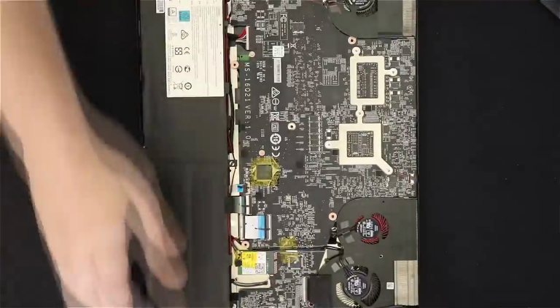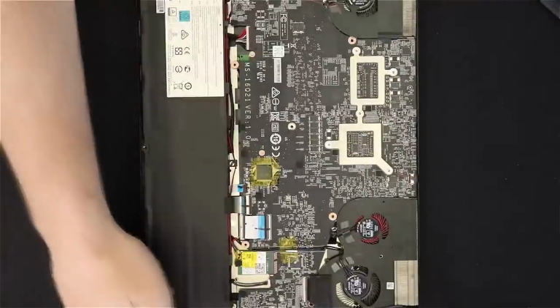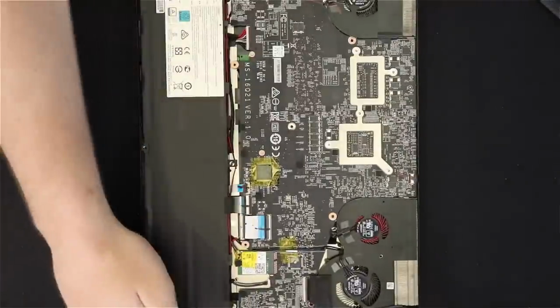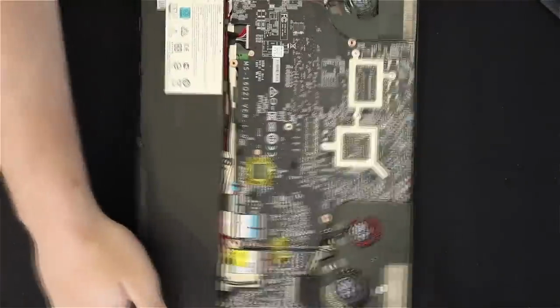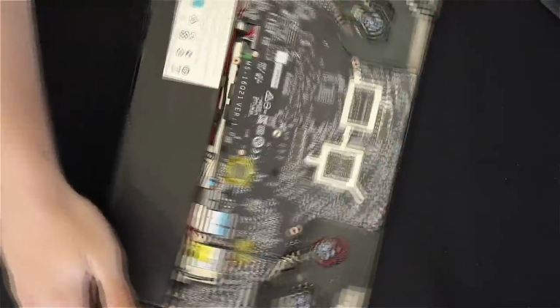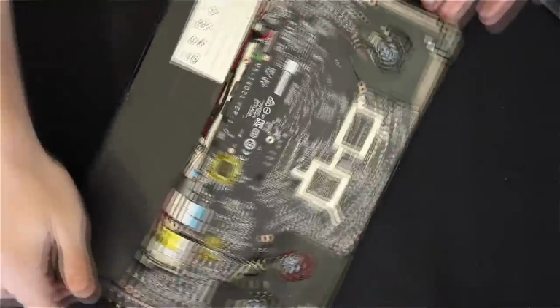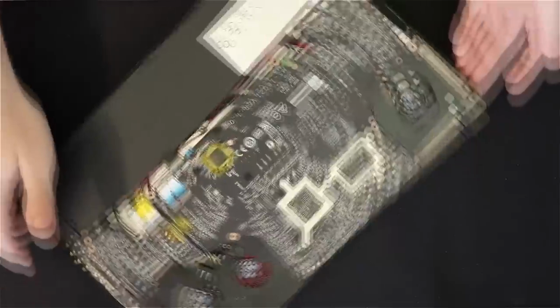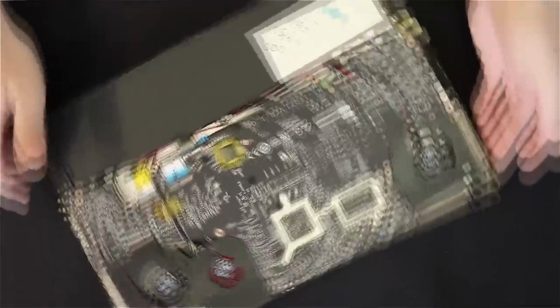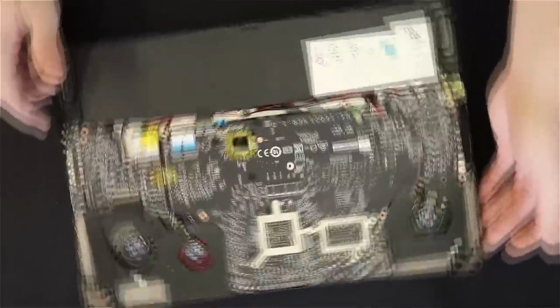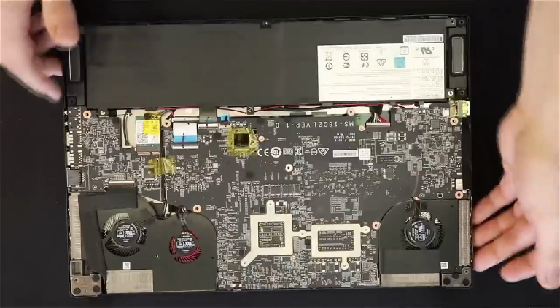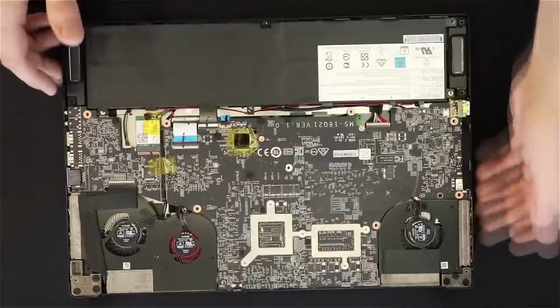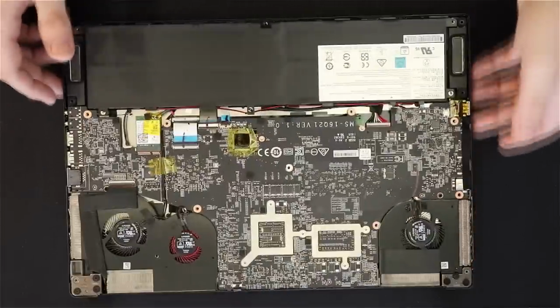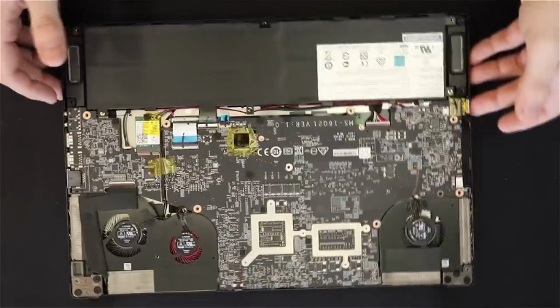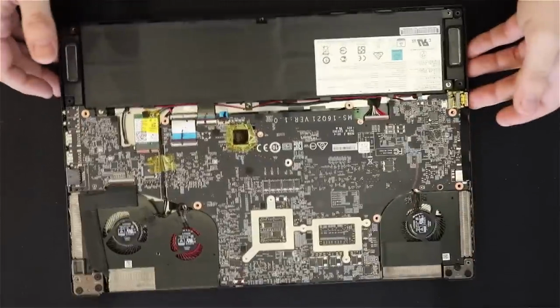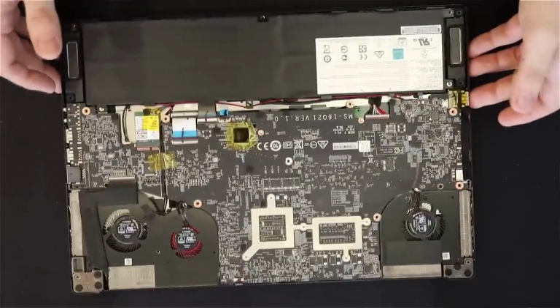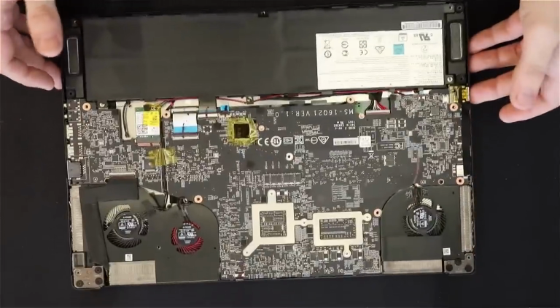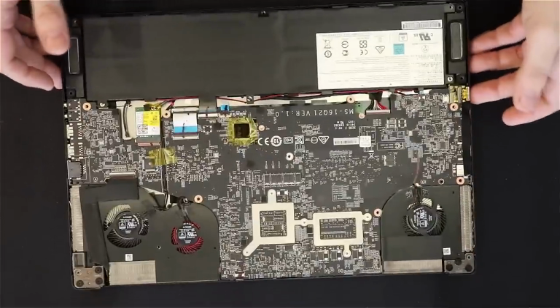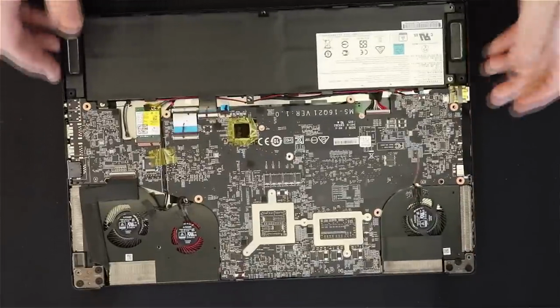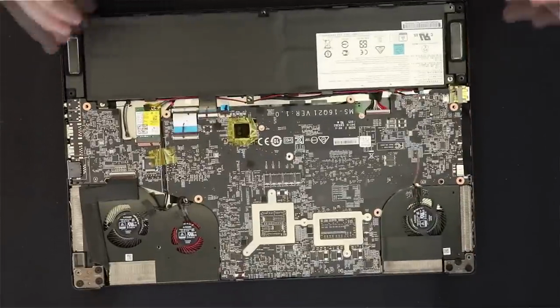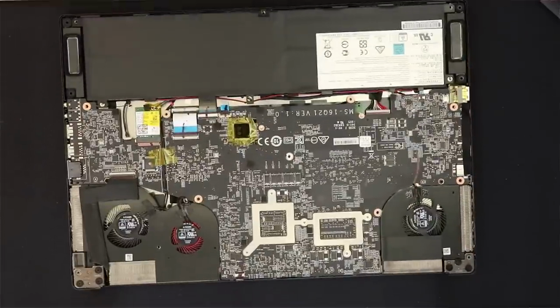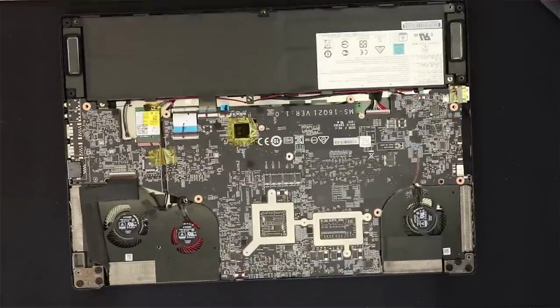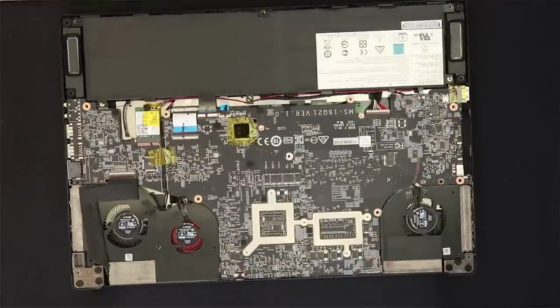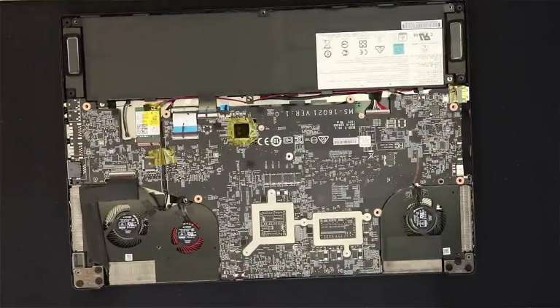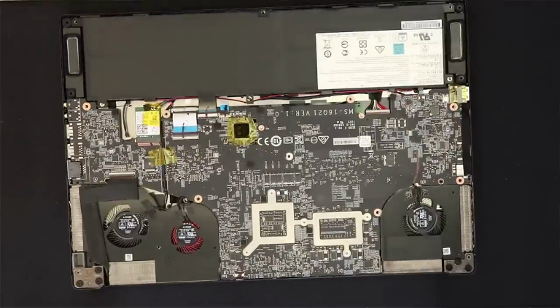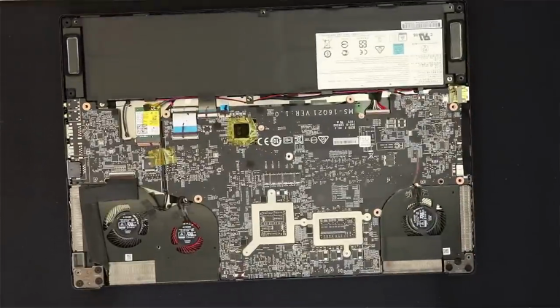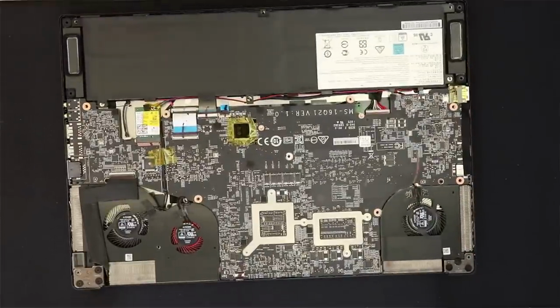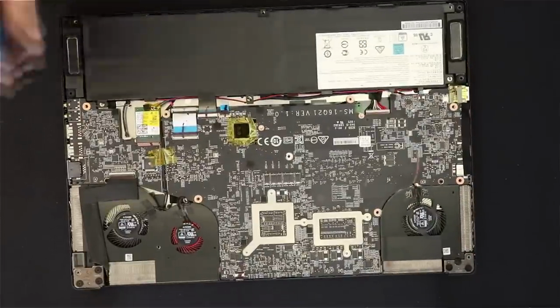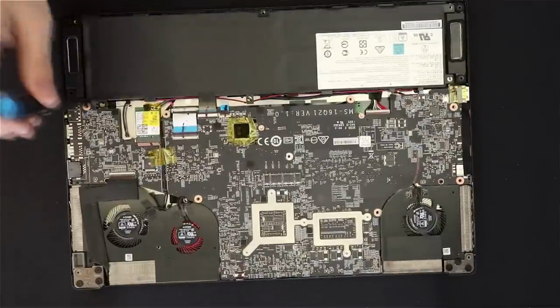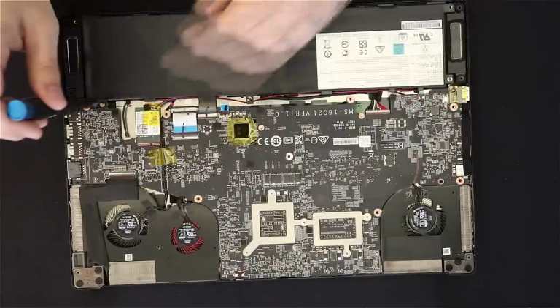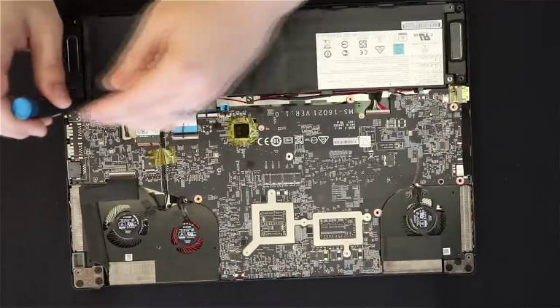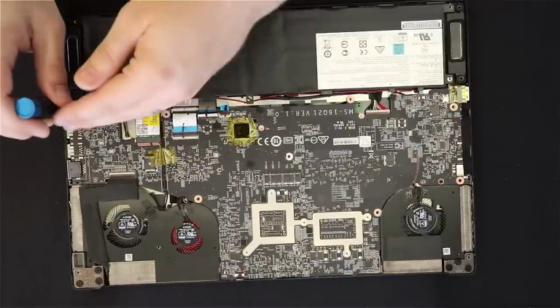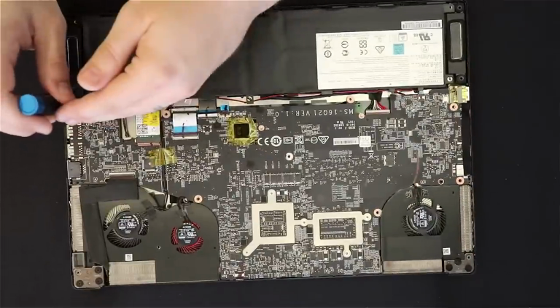Now we get into the laptop and we see the major issue I have with this laptop — the motherboard is flipped. So my RAM, my hard drives, the coolers and everything are on the opposite side.